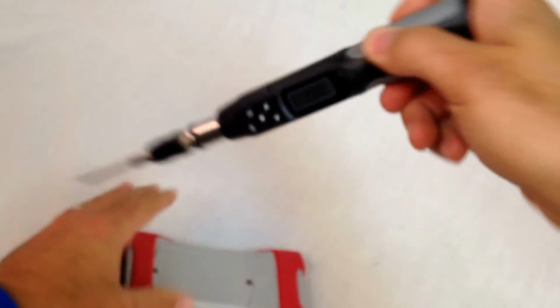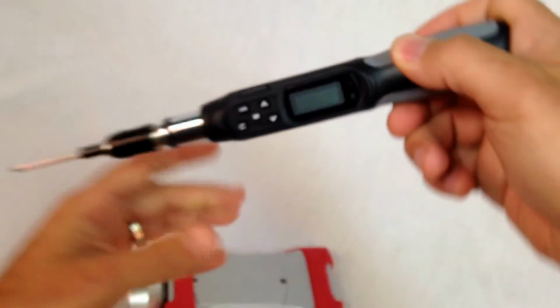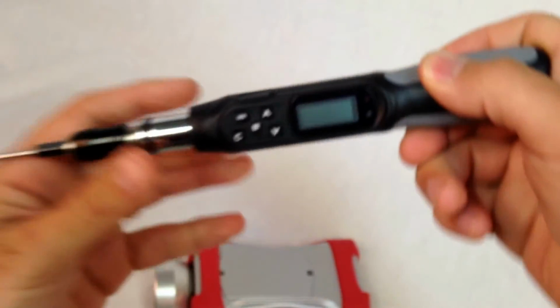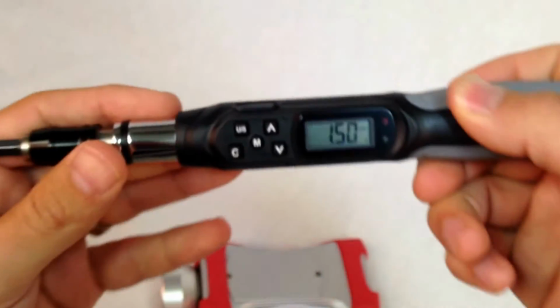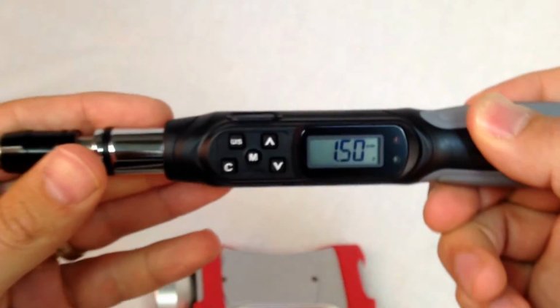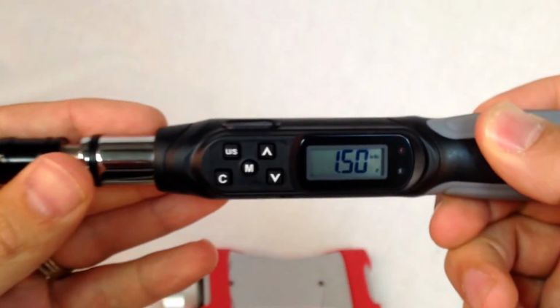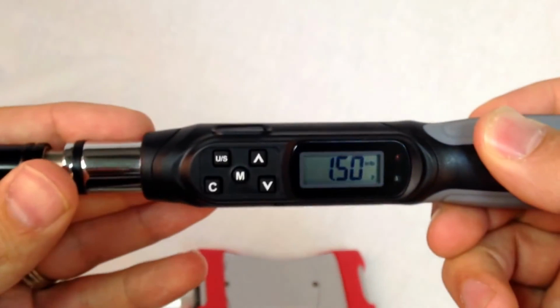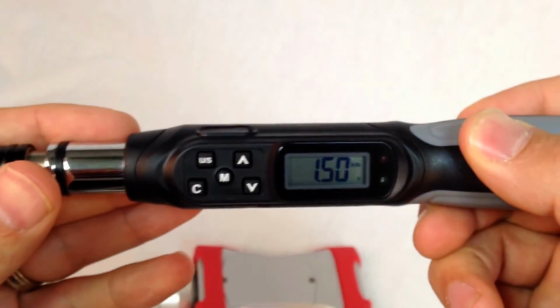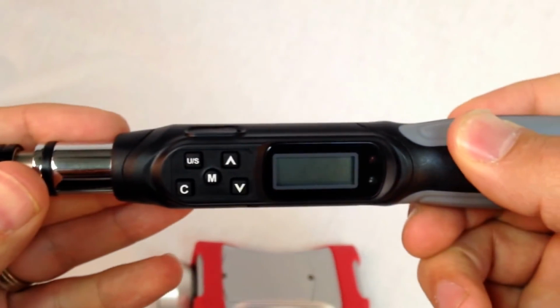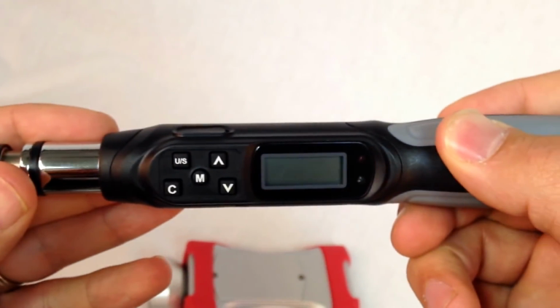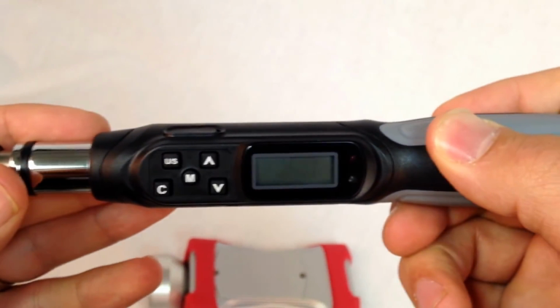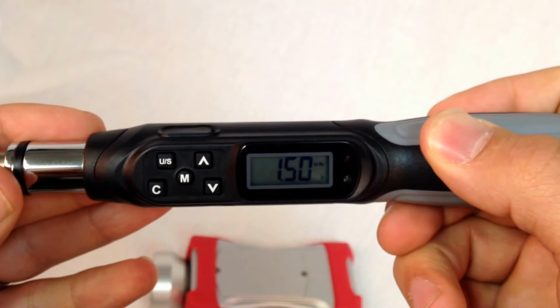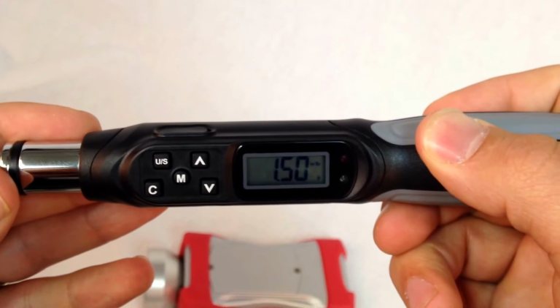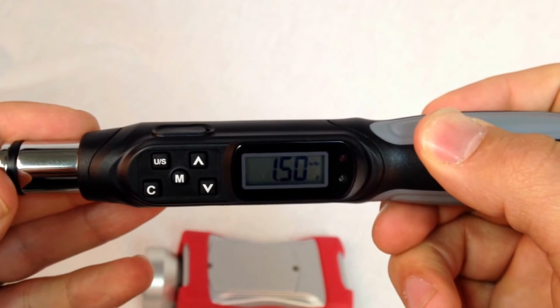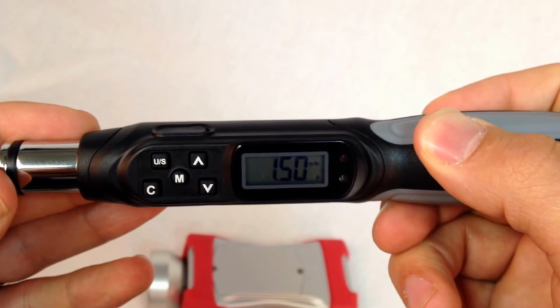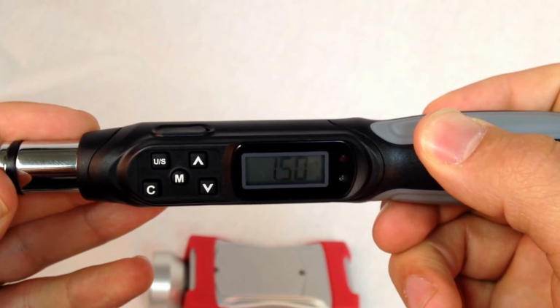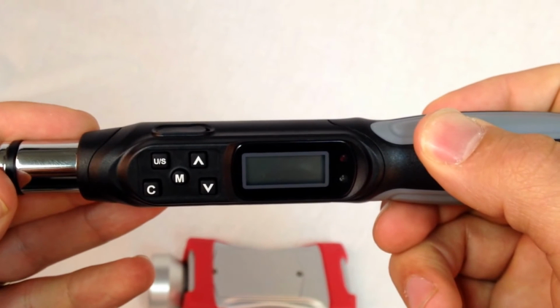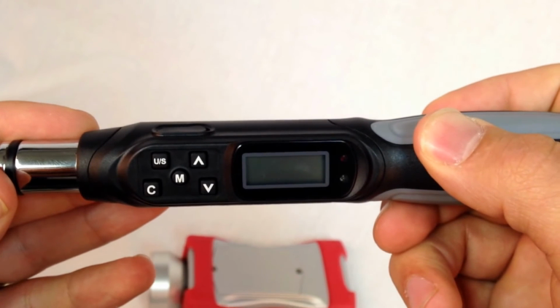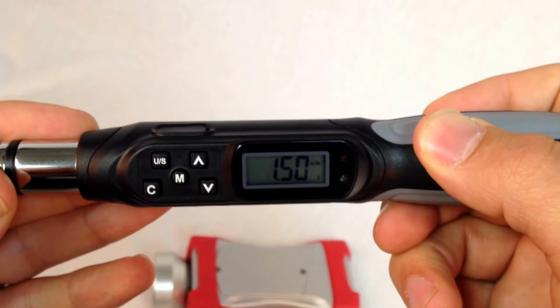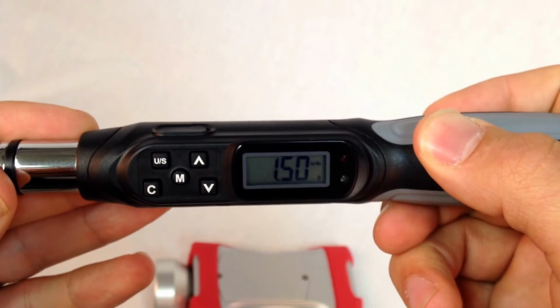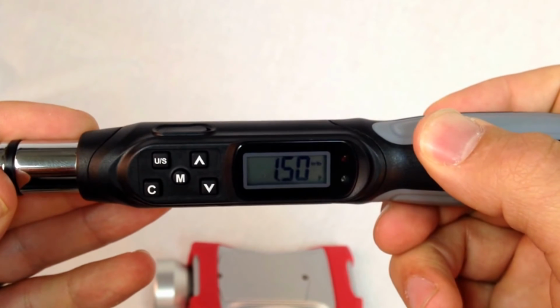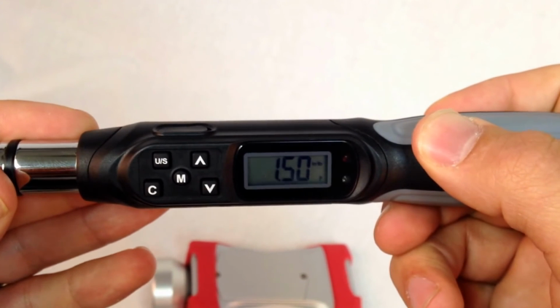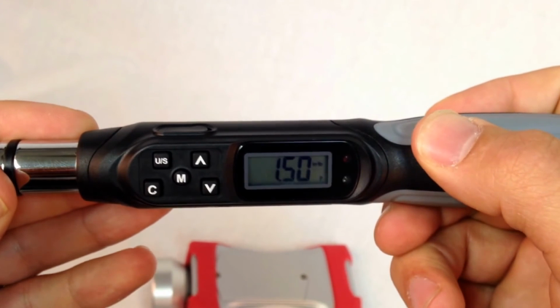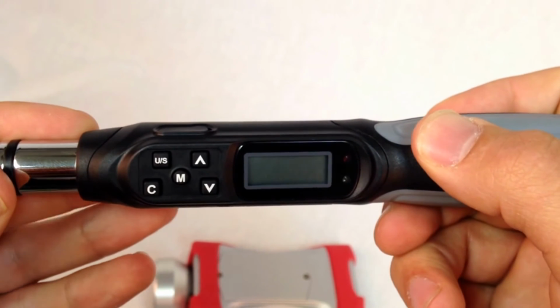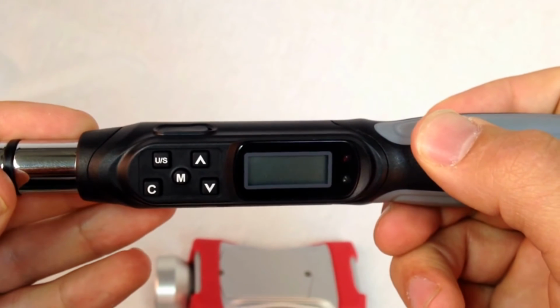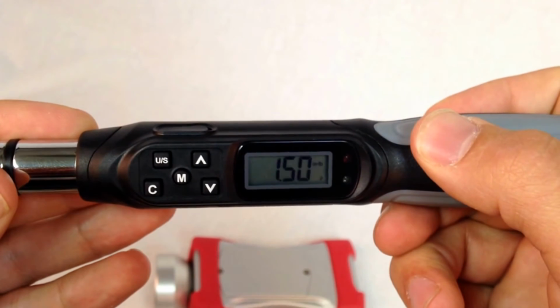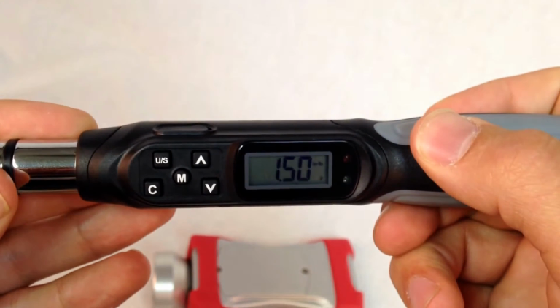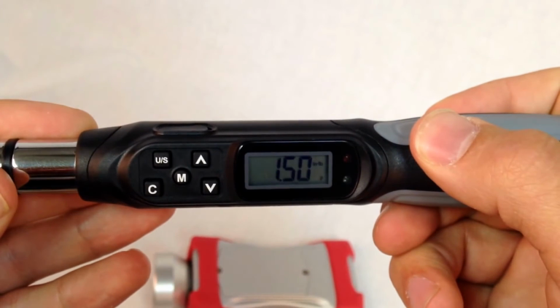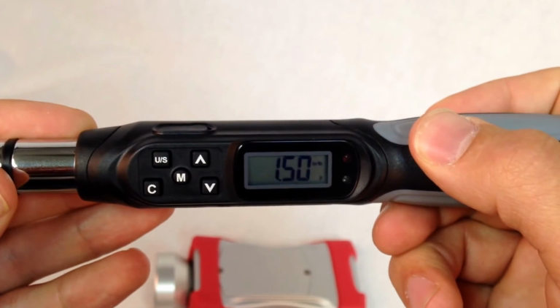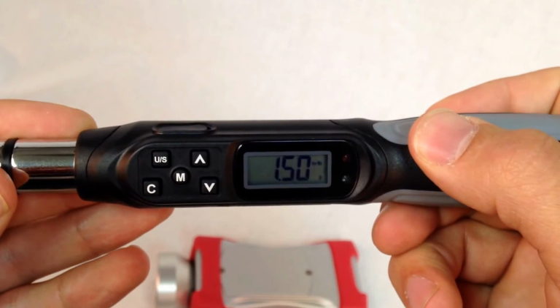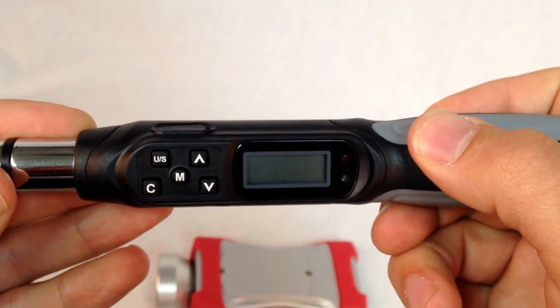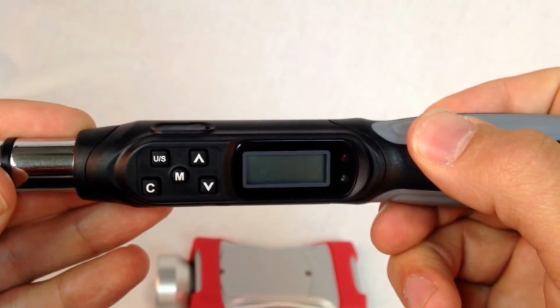I applied 1.5 inch pounds as indicated by the audible alarm.